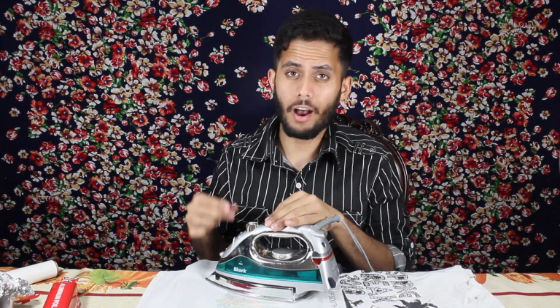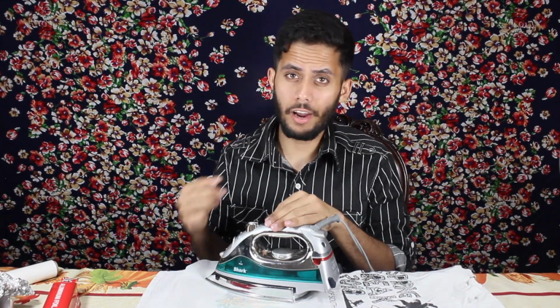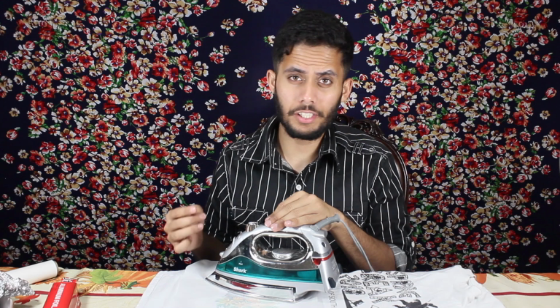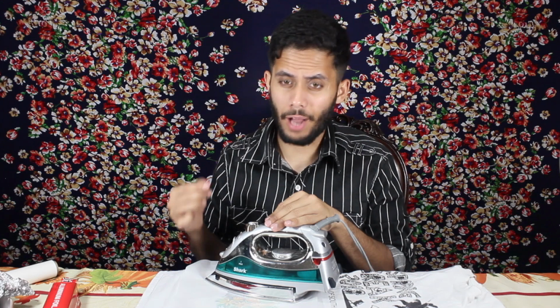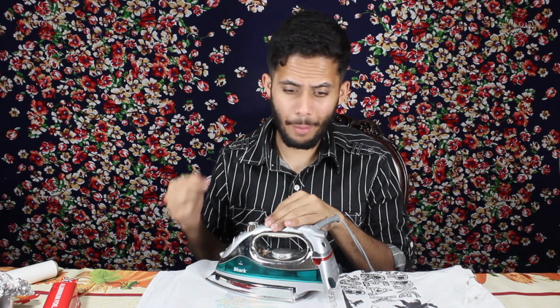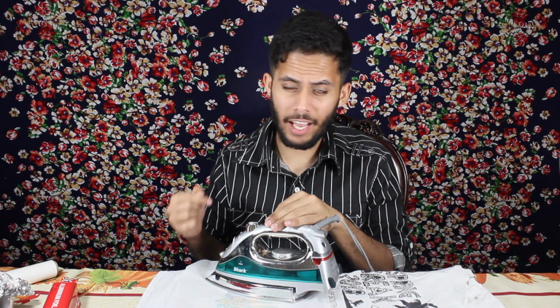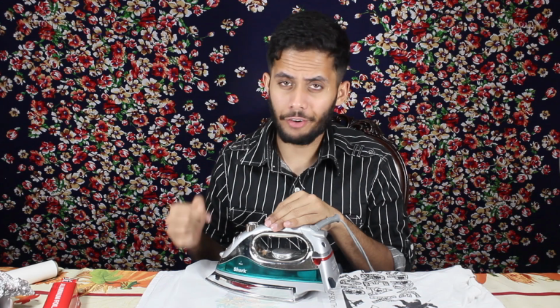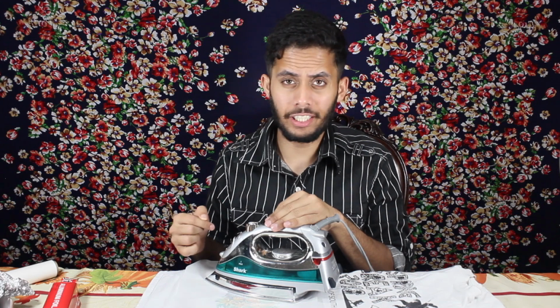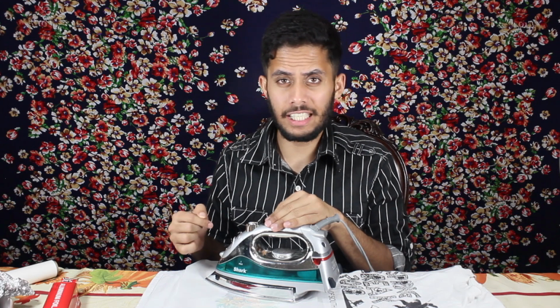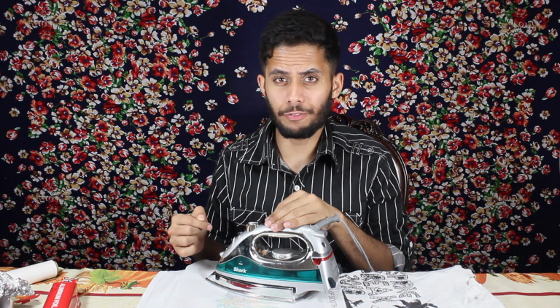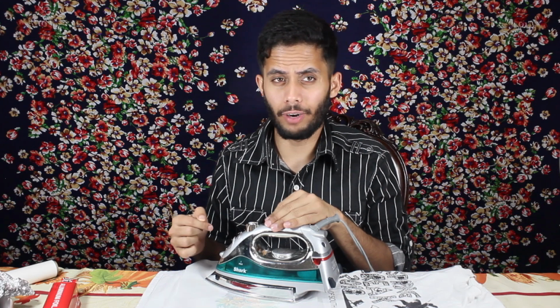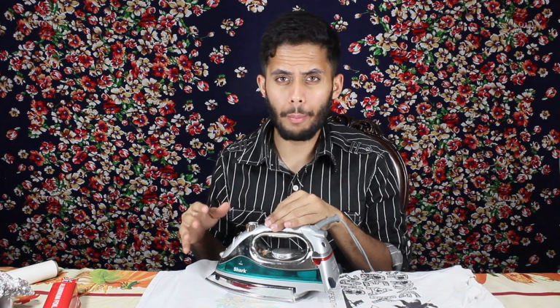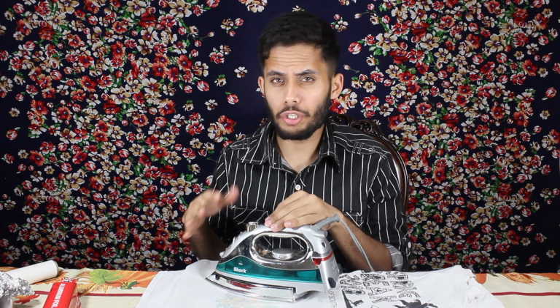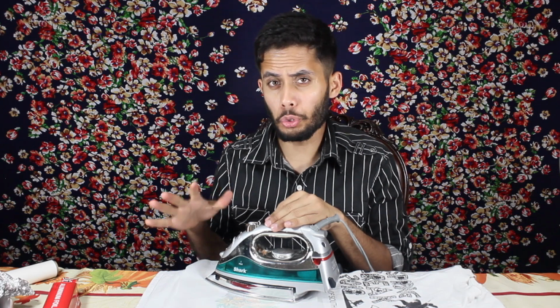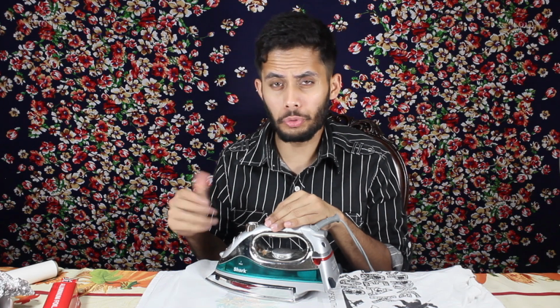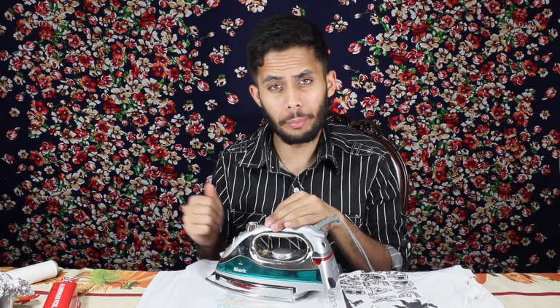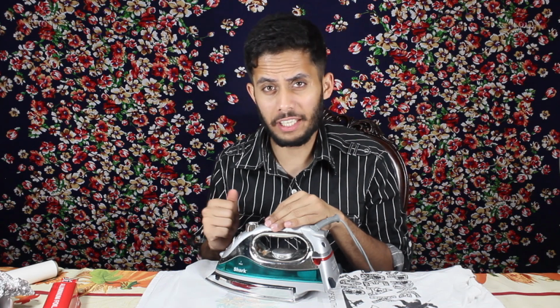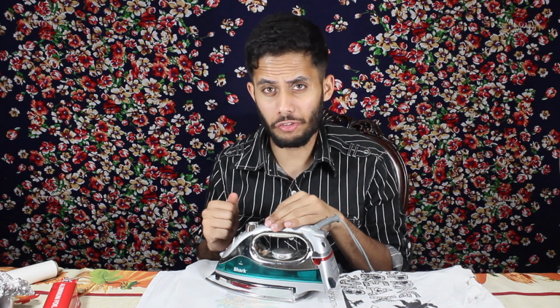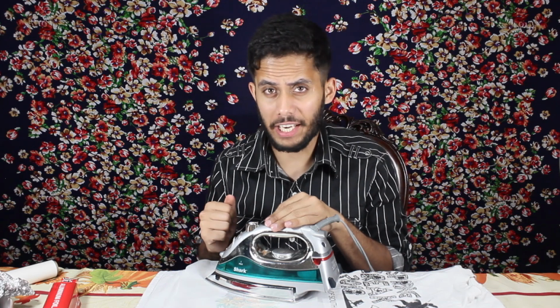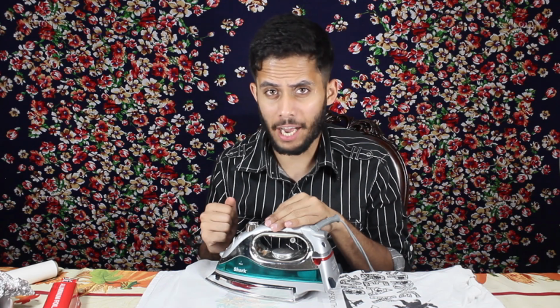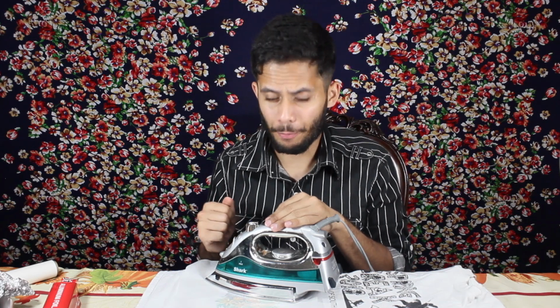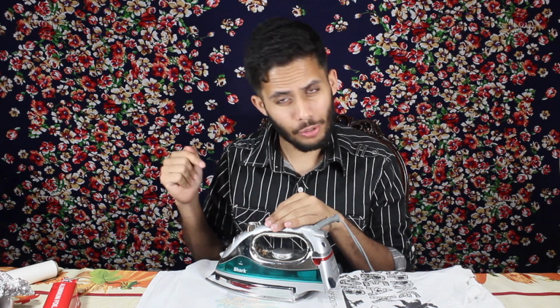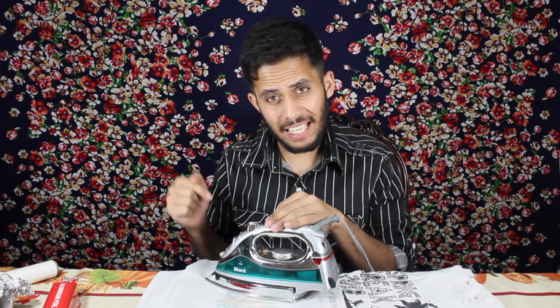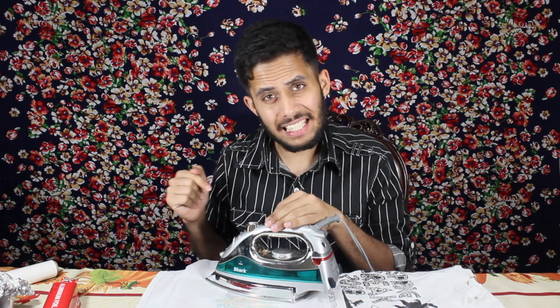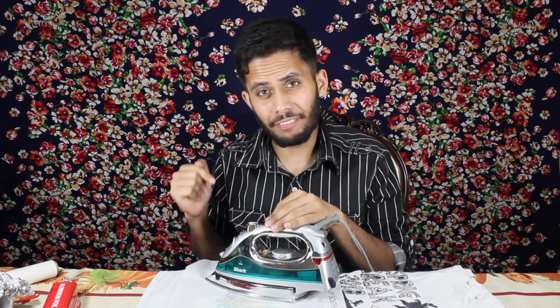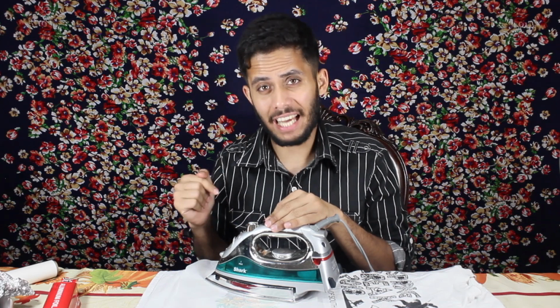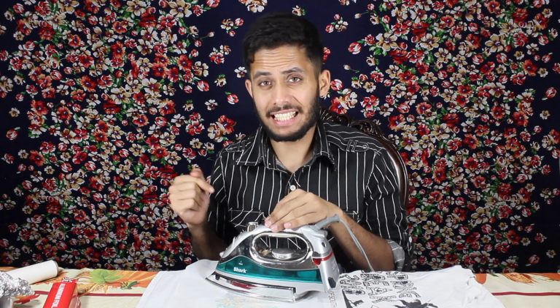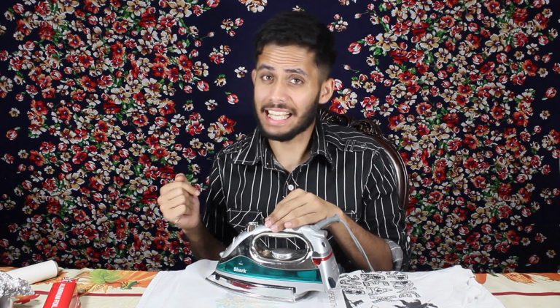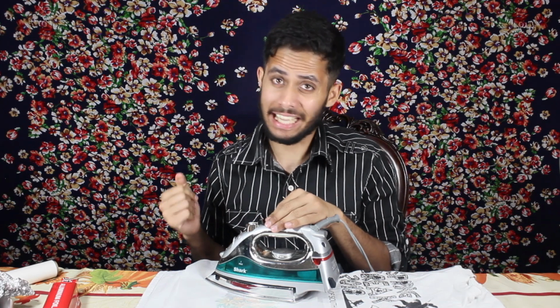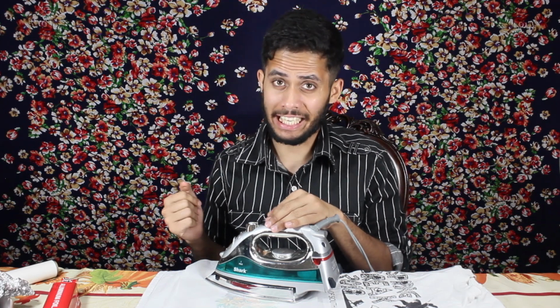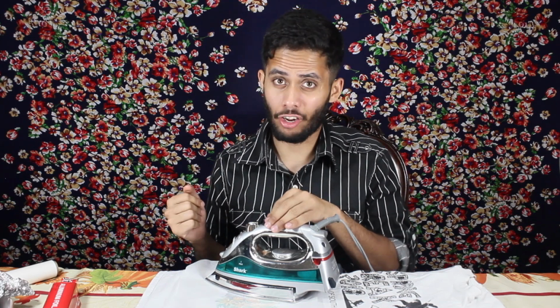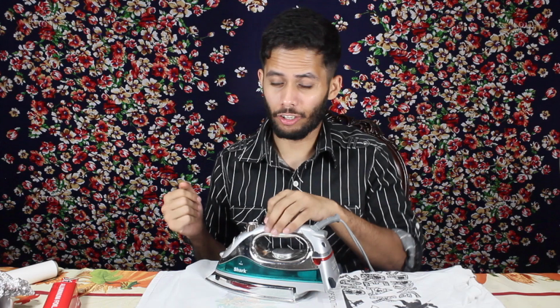All right, so I've been ironing this for about two to three minutes right now. Let's see if that did anything at all.